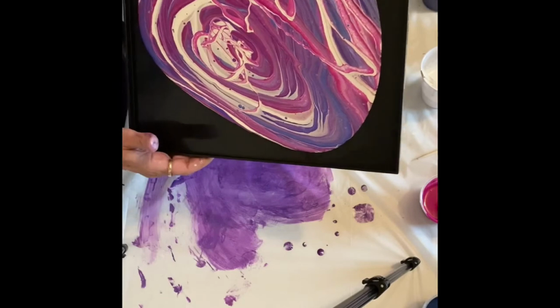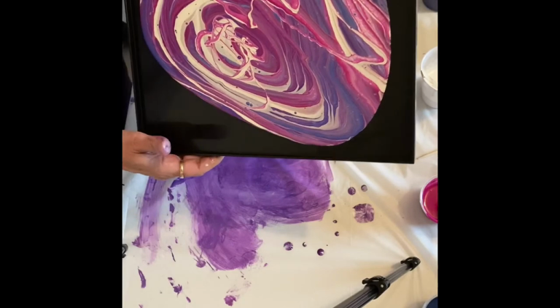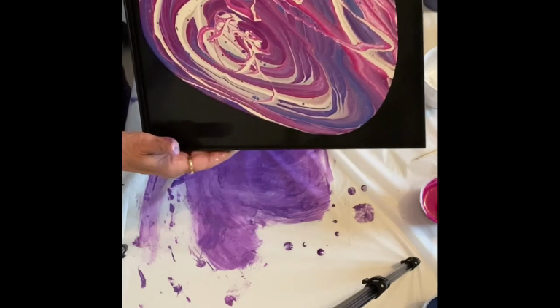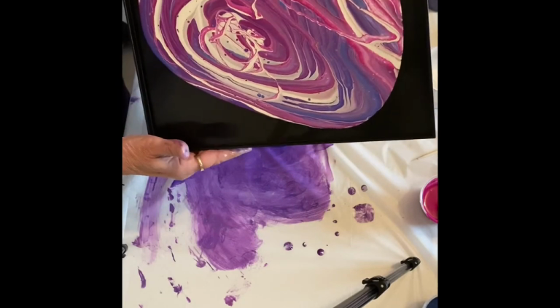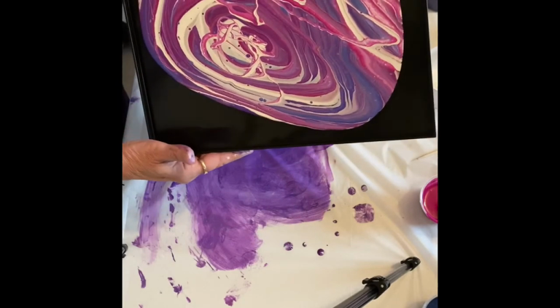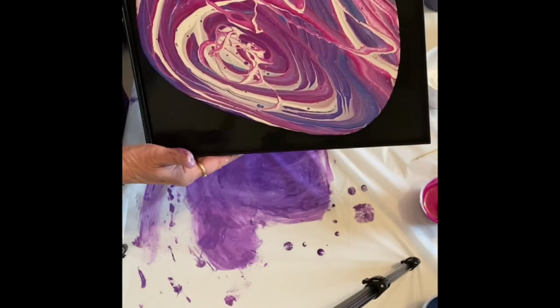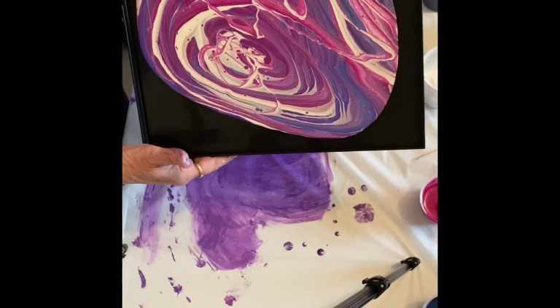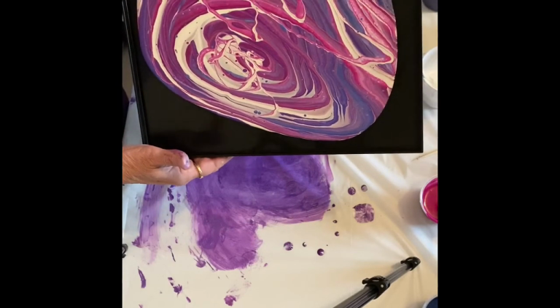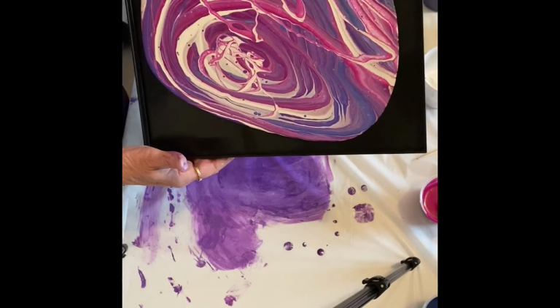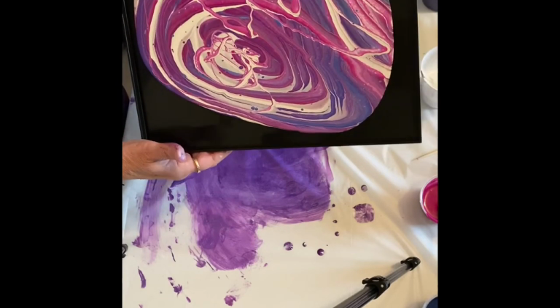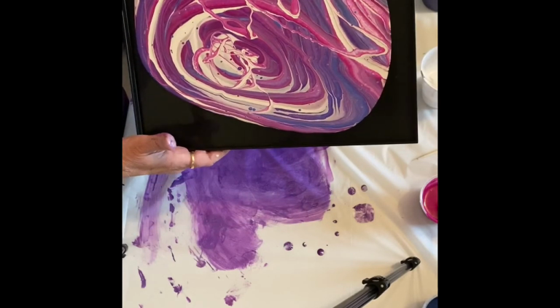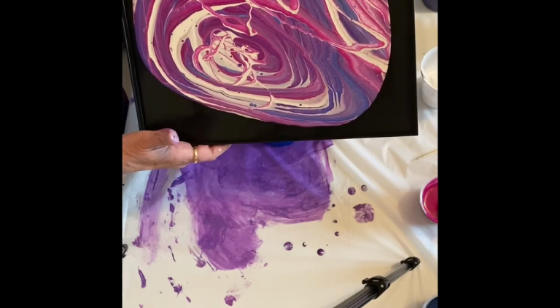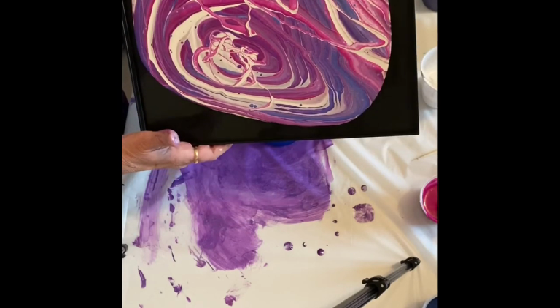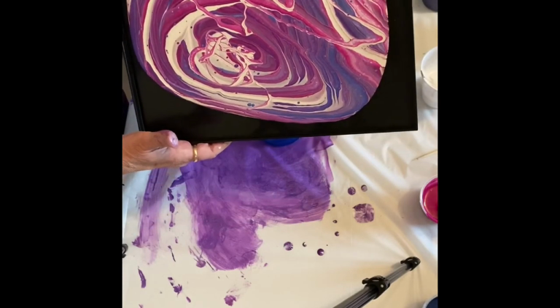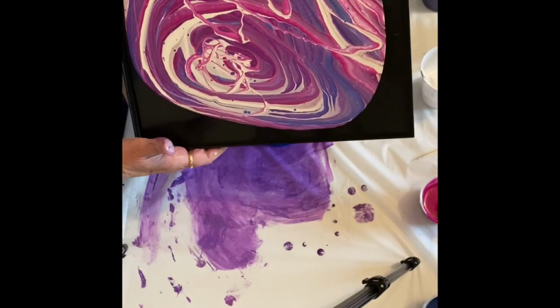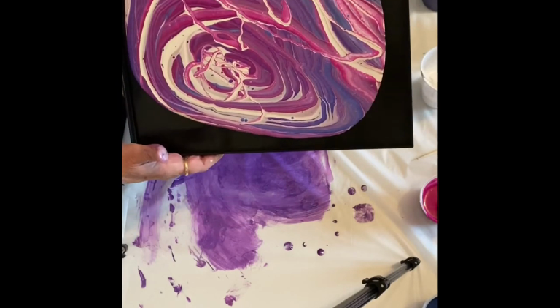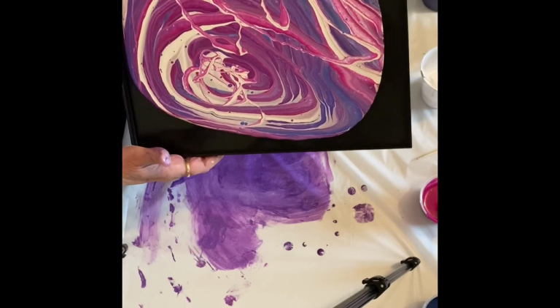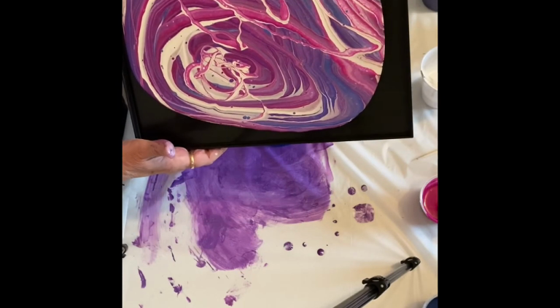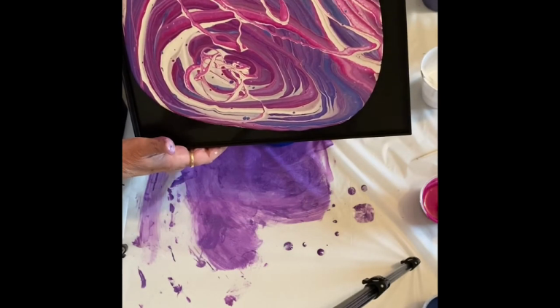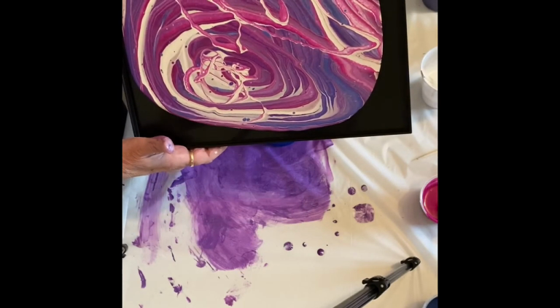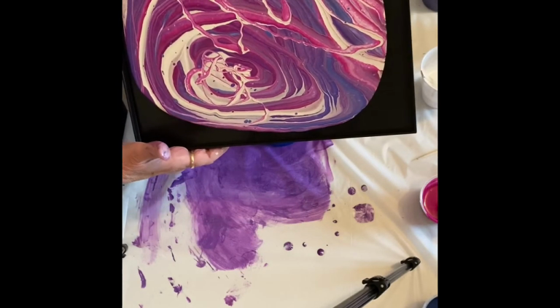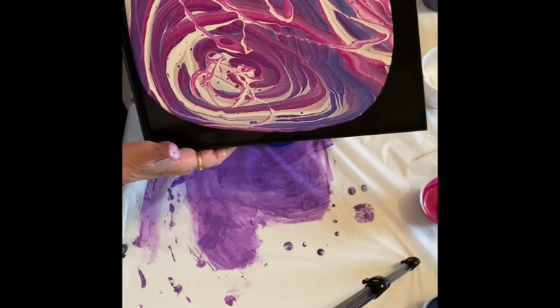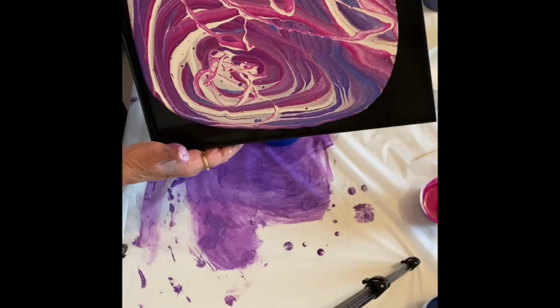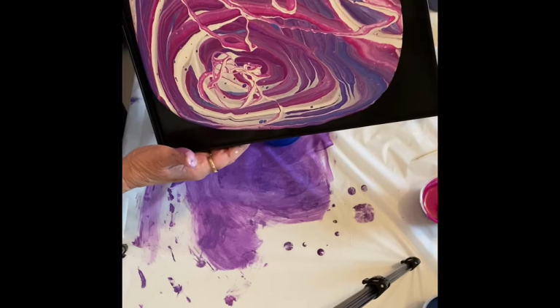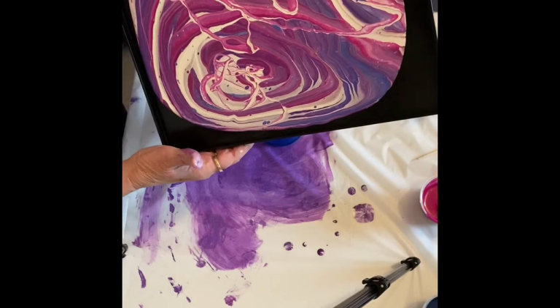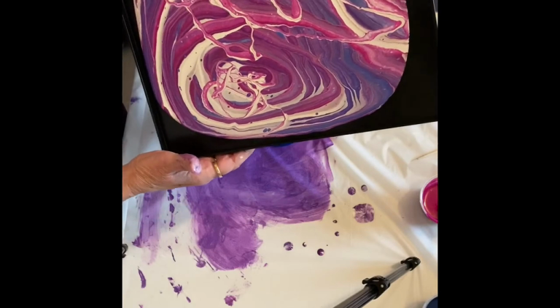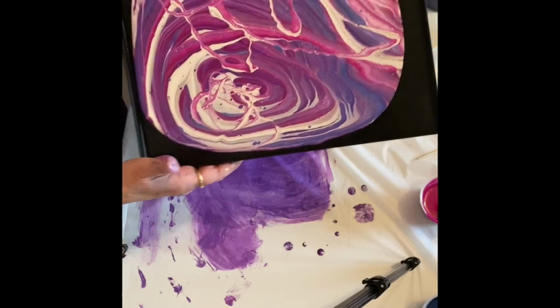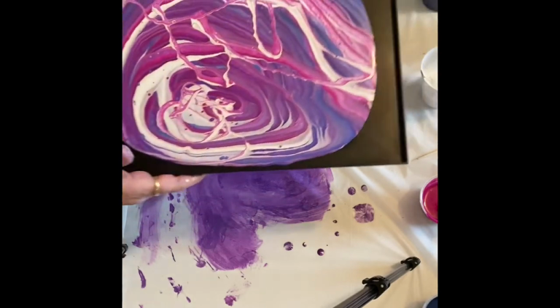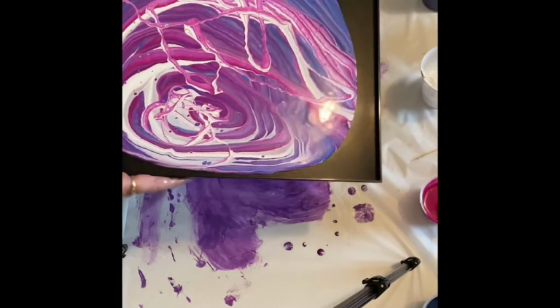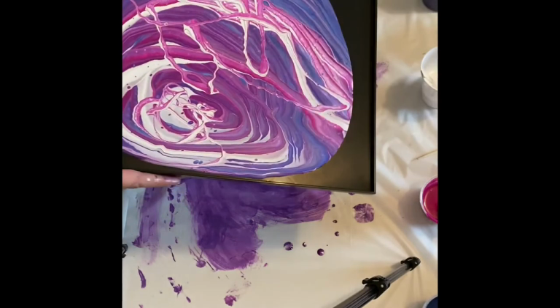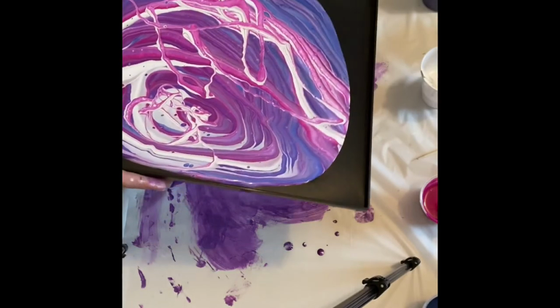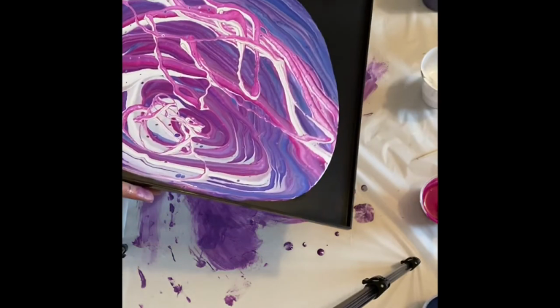It doesn't look like I have very many cells popping up in this. It's just Floetrol paint and water — no silicone in this paint.